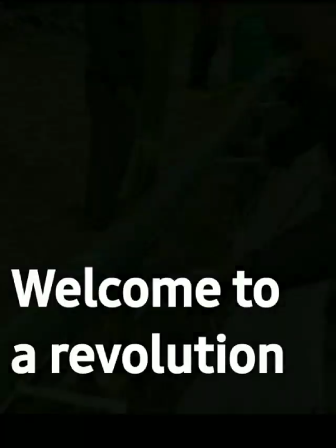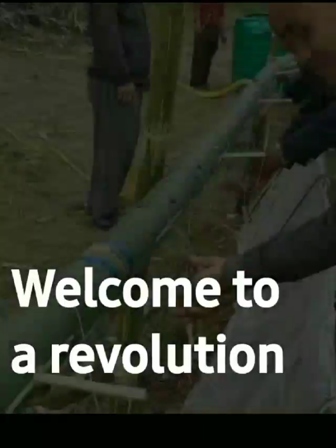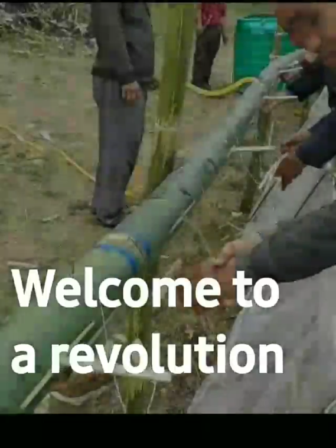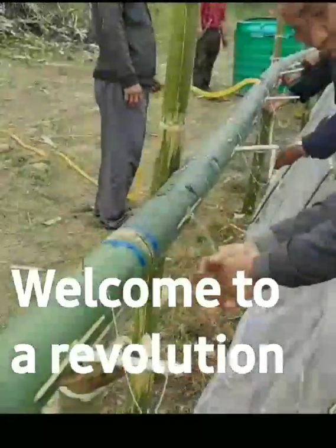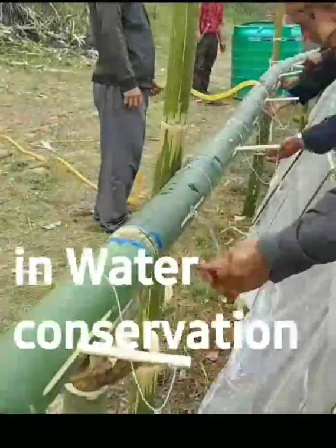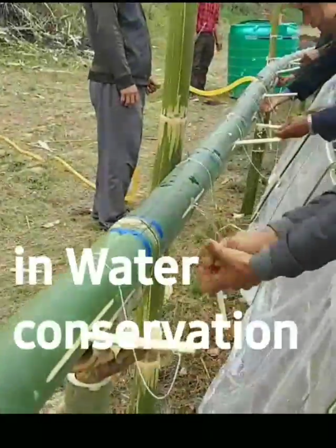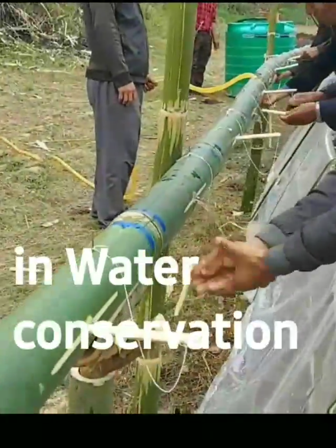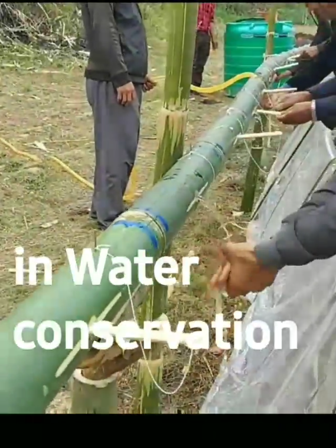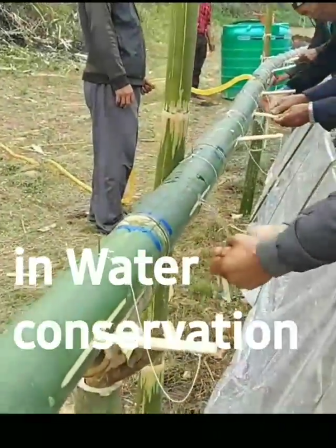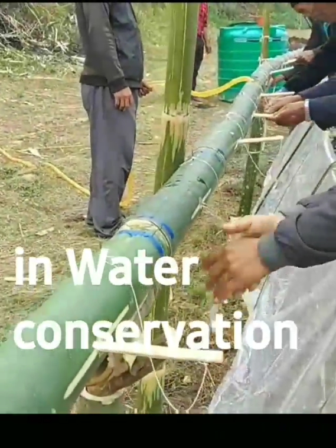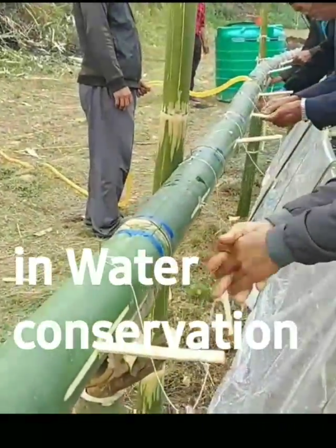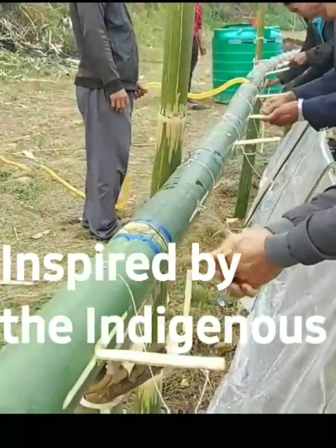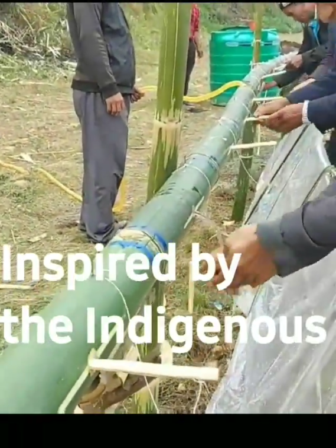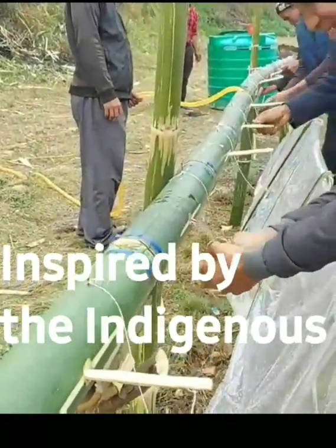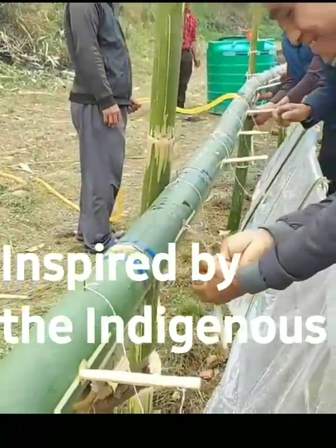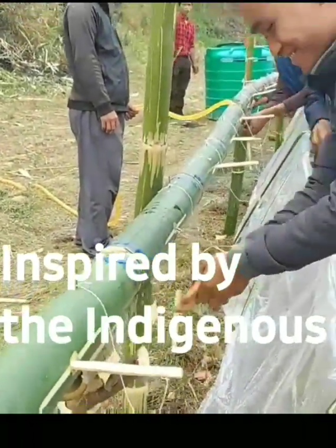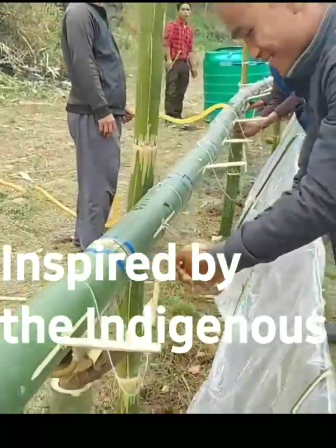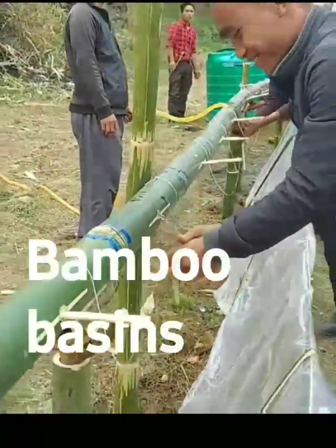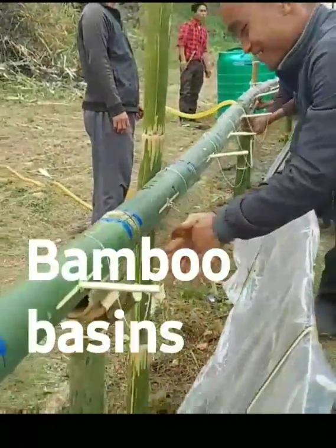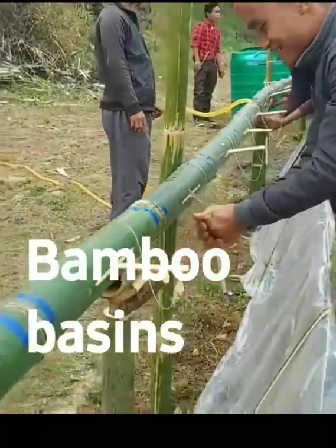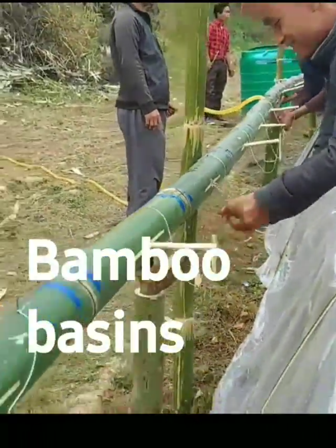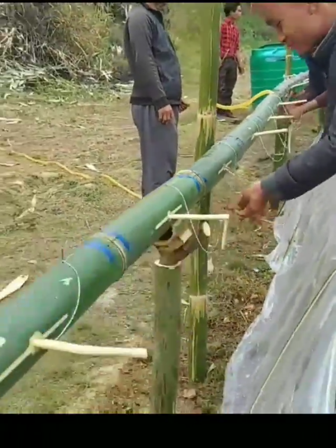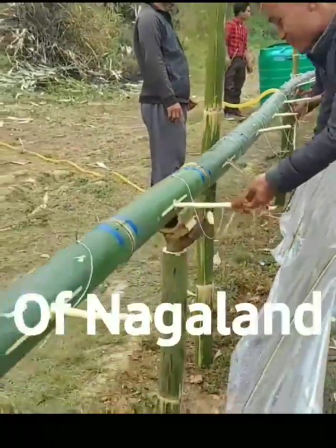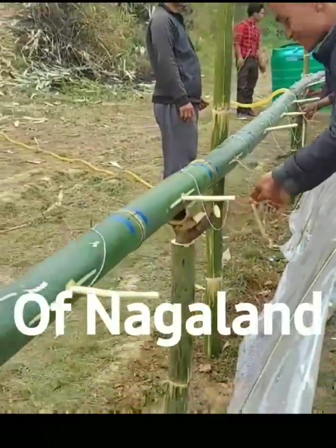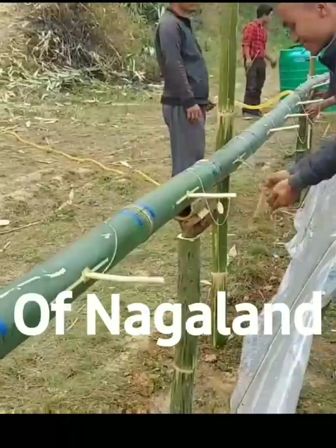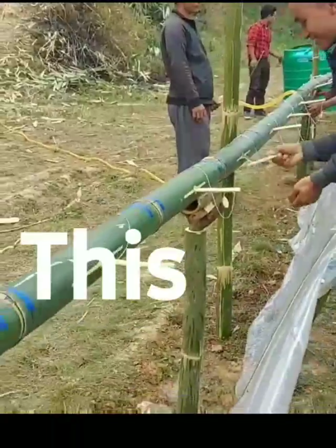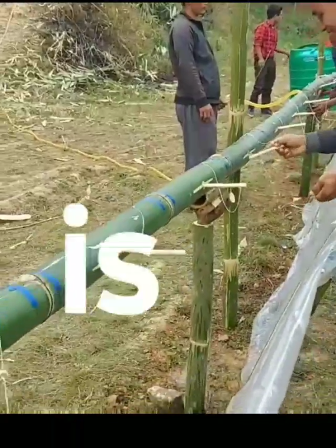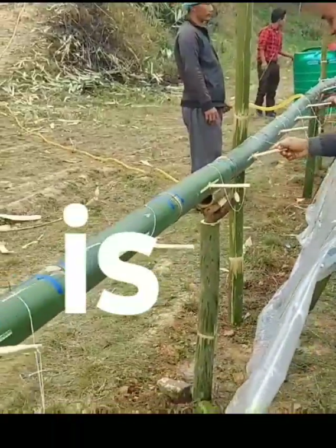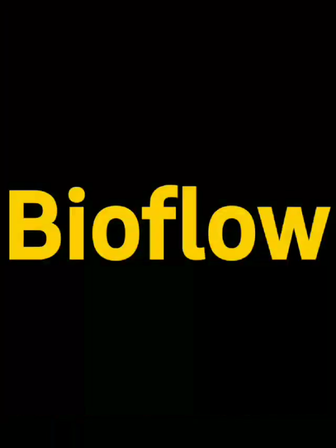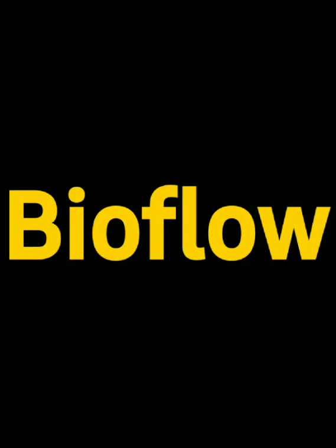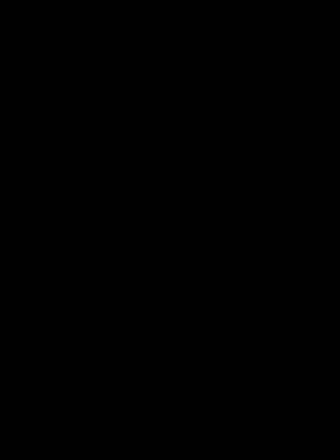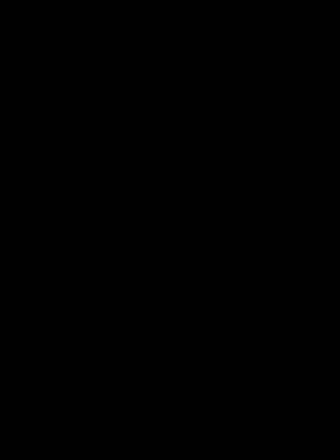Welcome to the revolution in water conservation inspired by indigenous bamboo basins of Naglang. This is Bioflow.